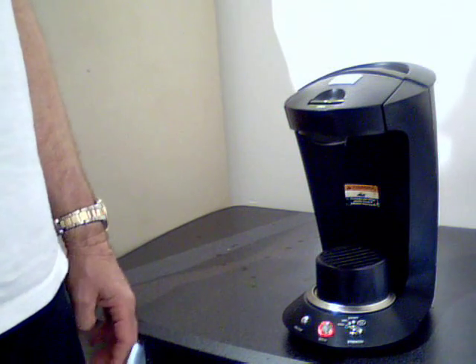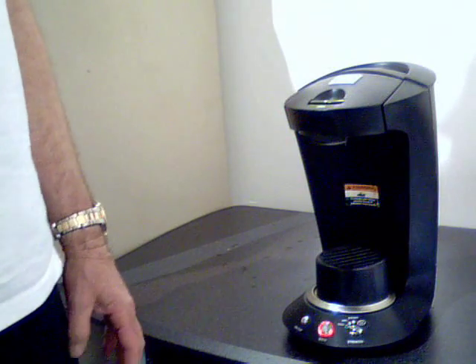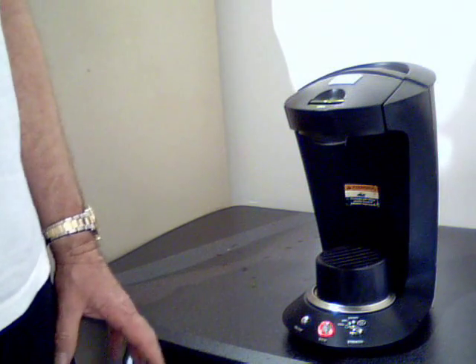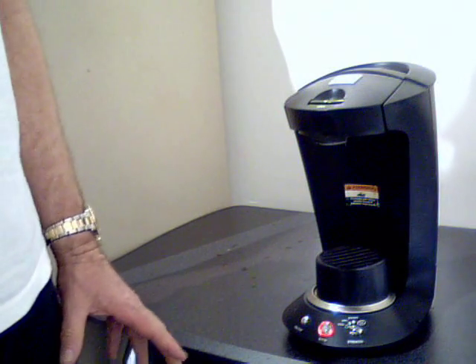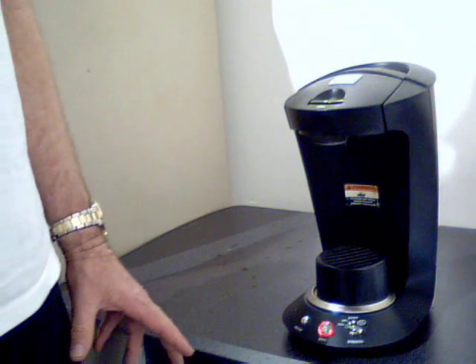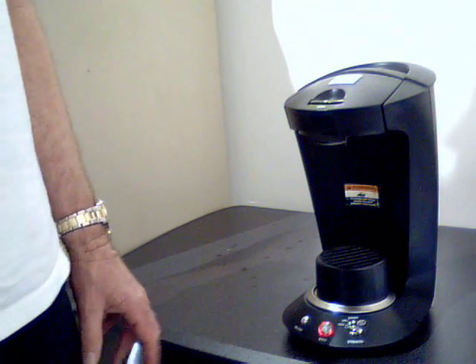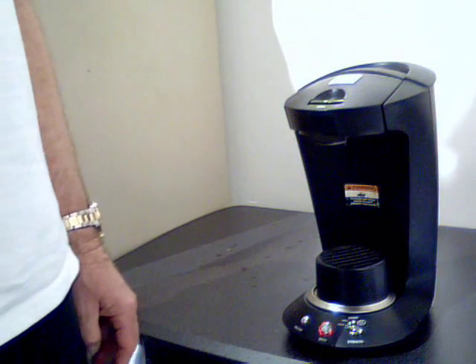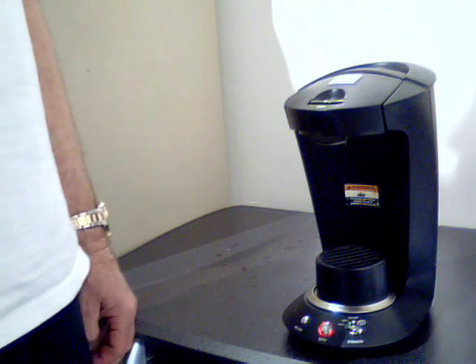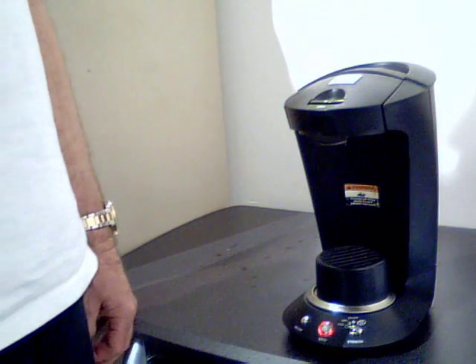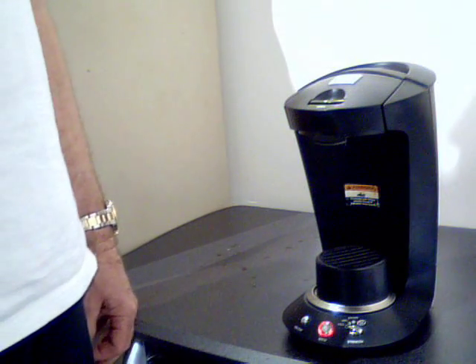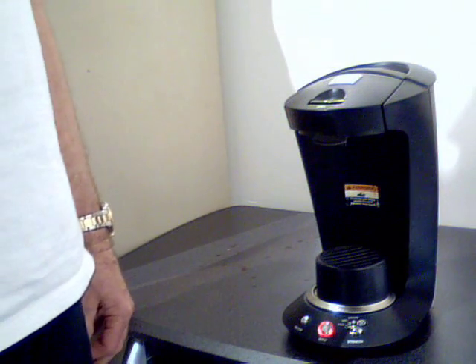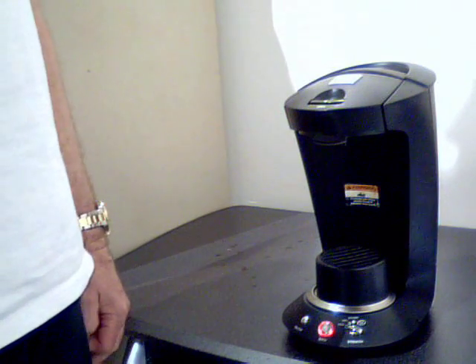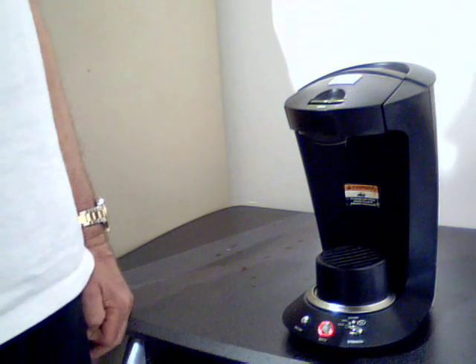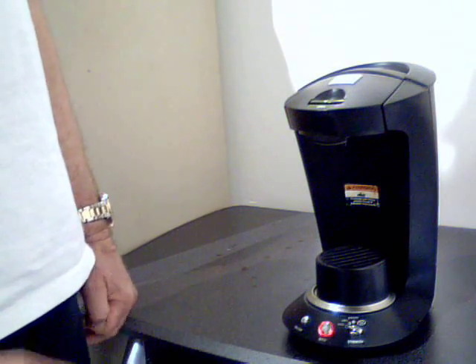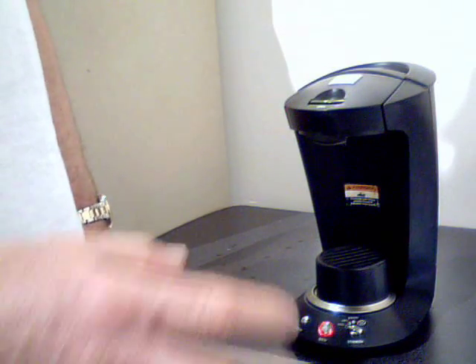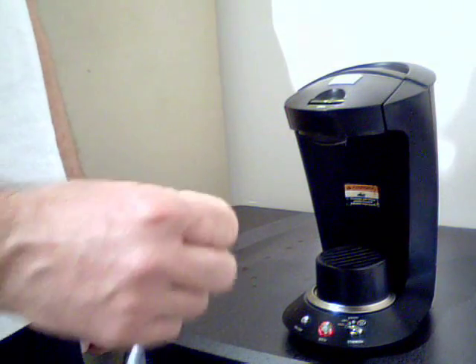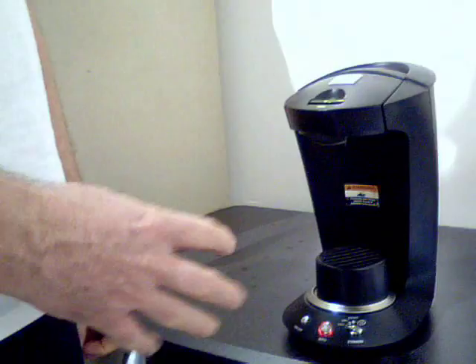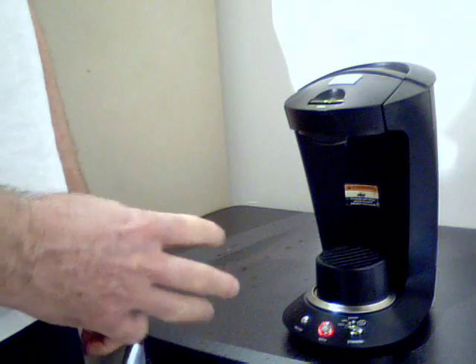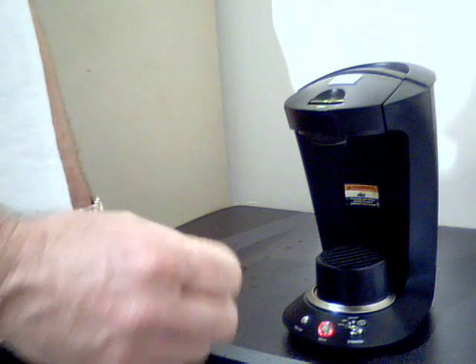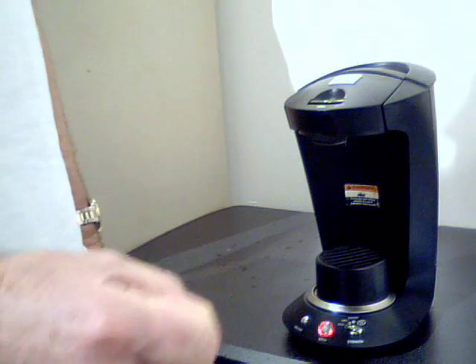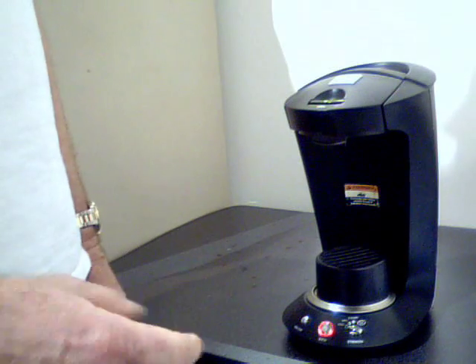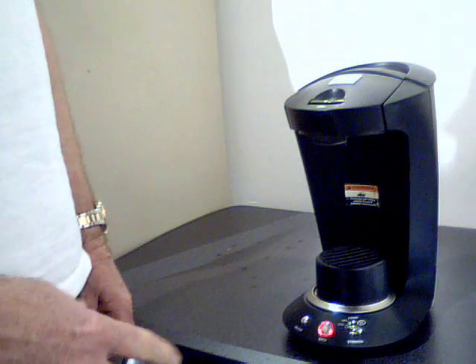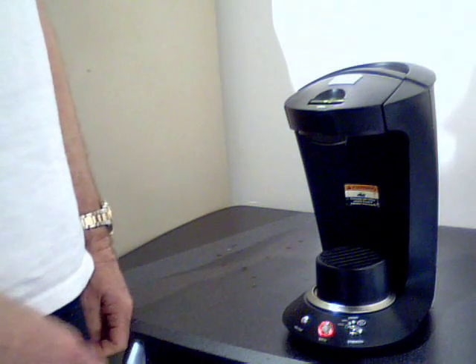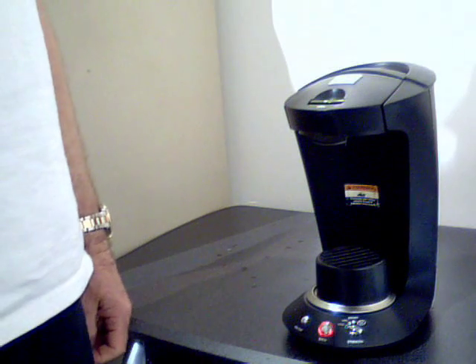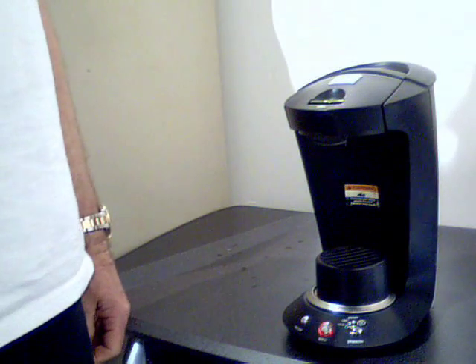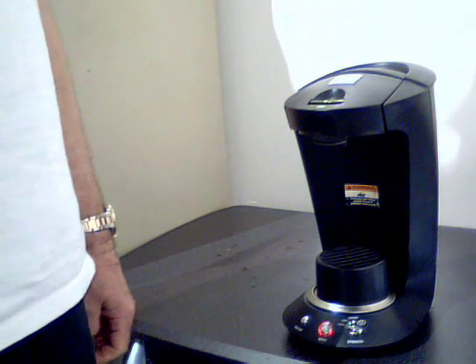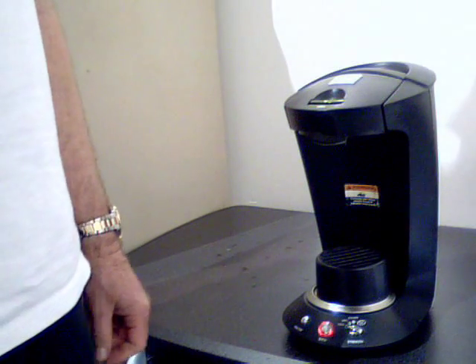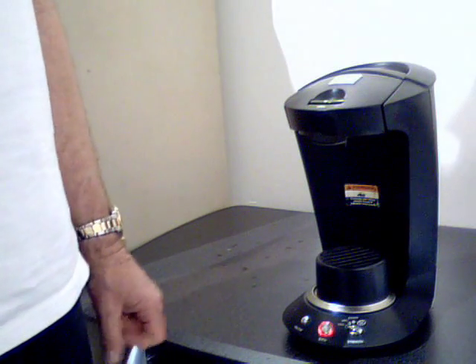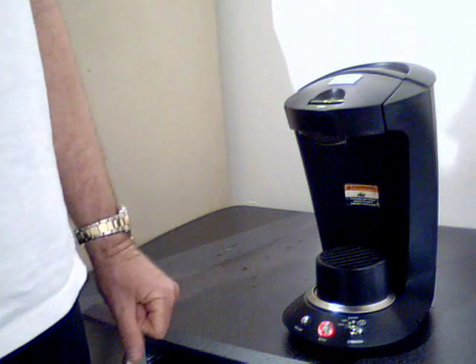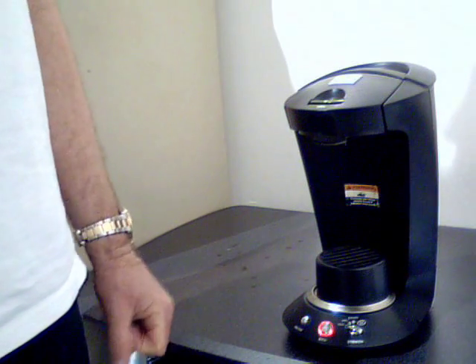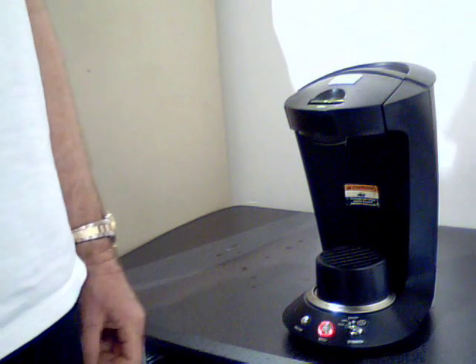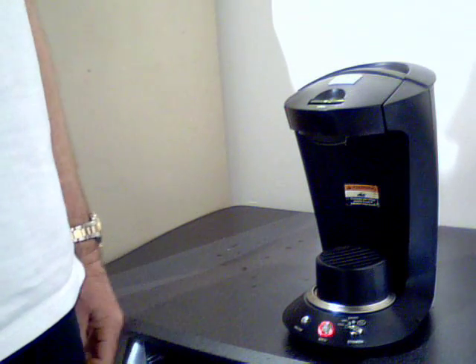If it's out of water, it'll go blue. If it's blinking red, that just means the machine is heating up now.